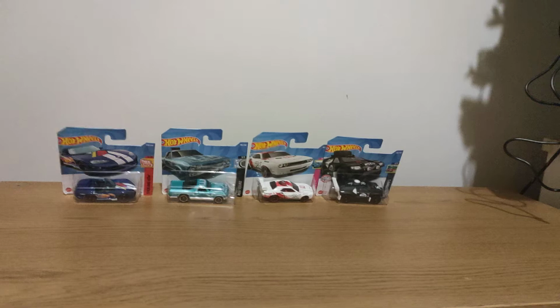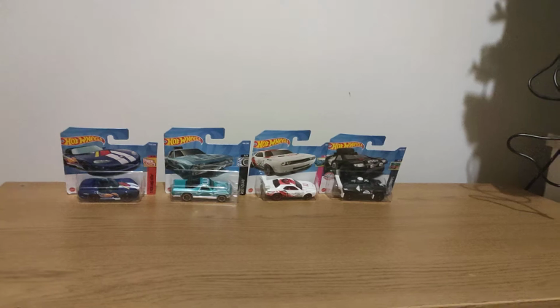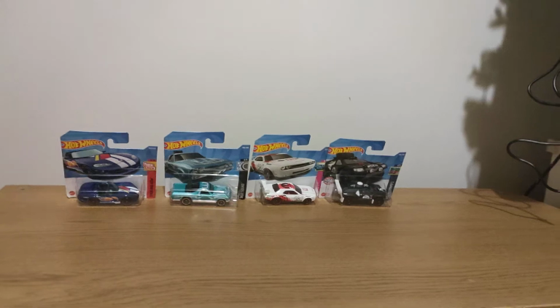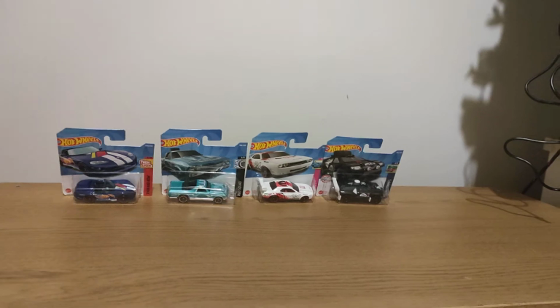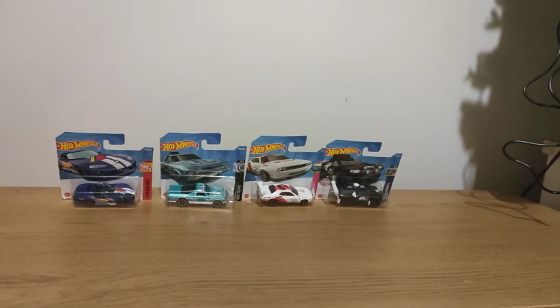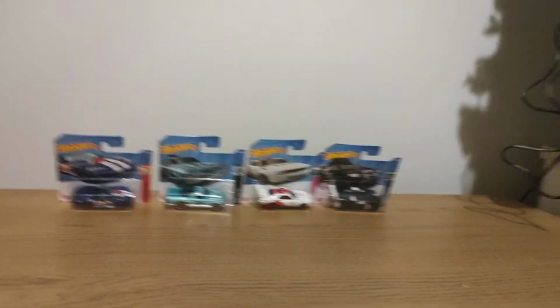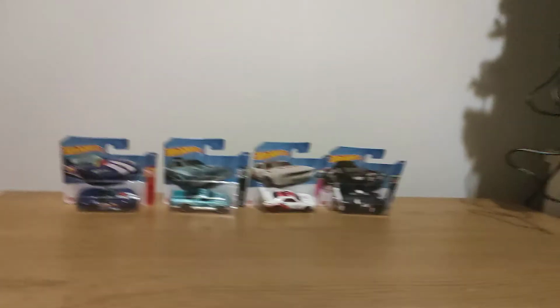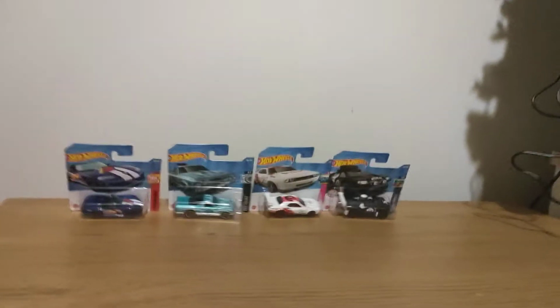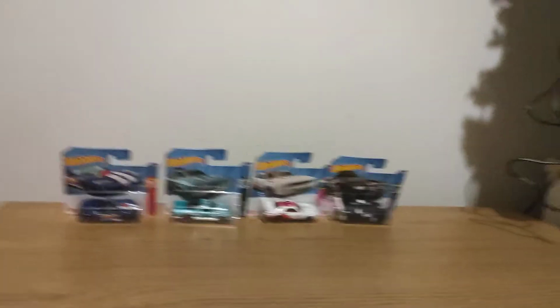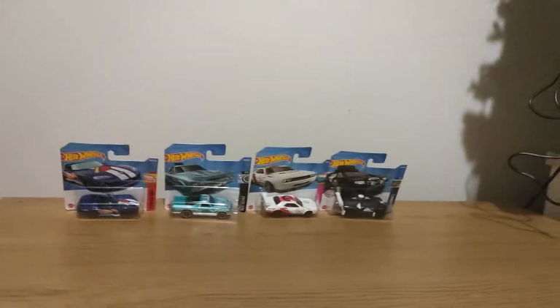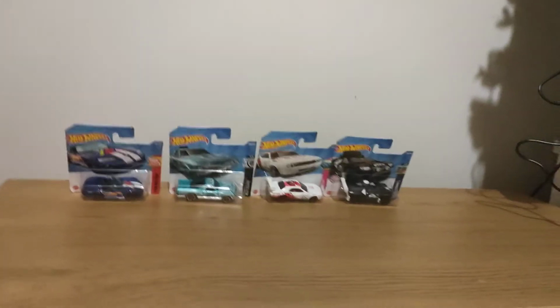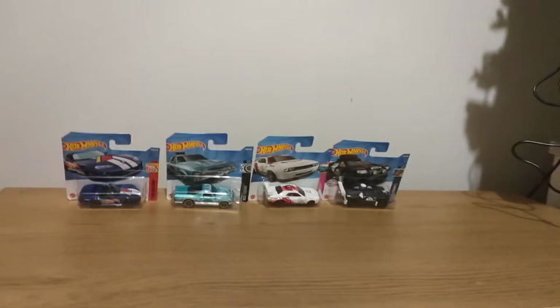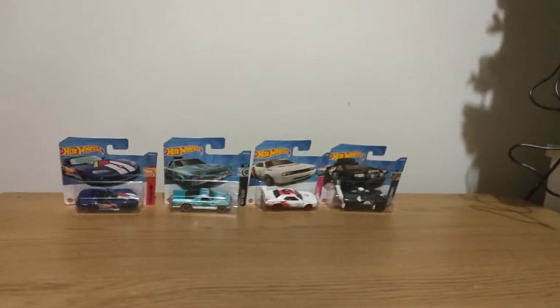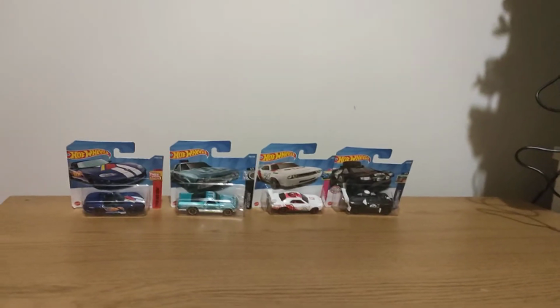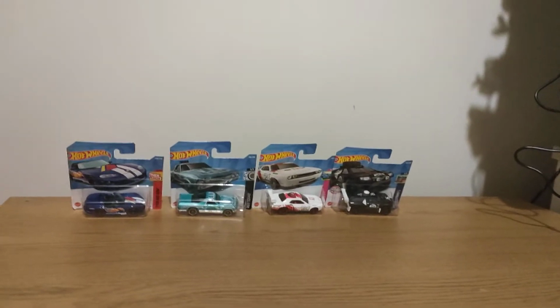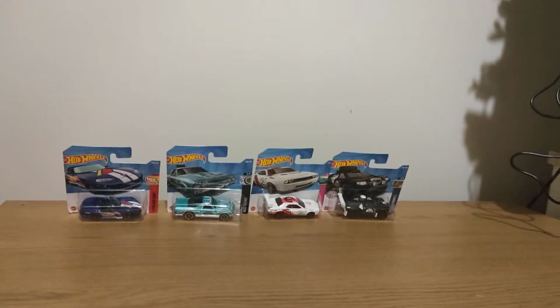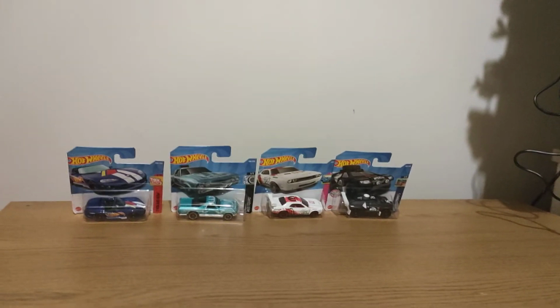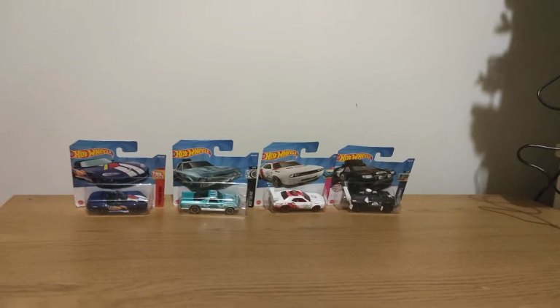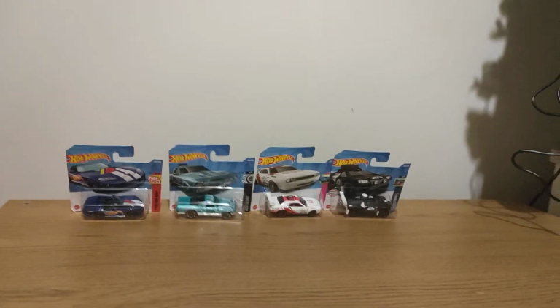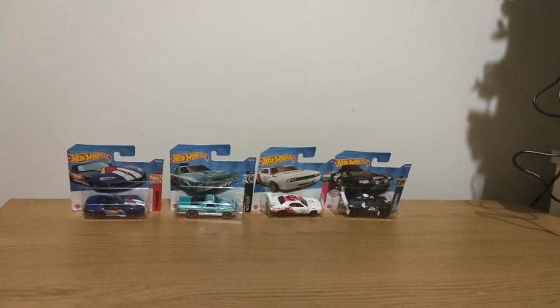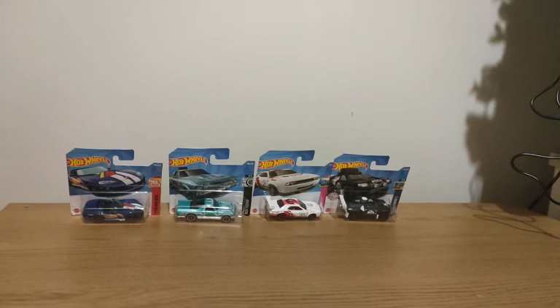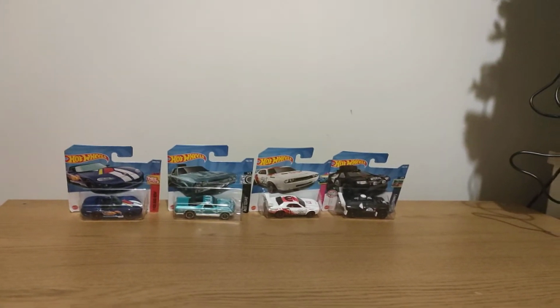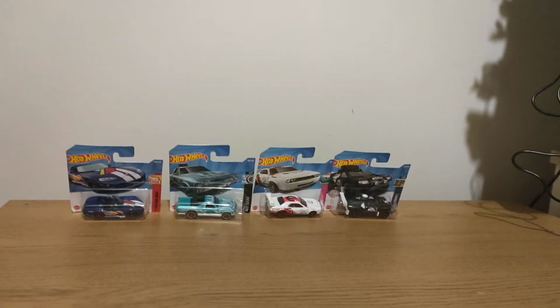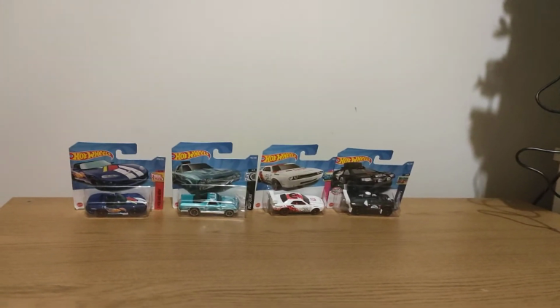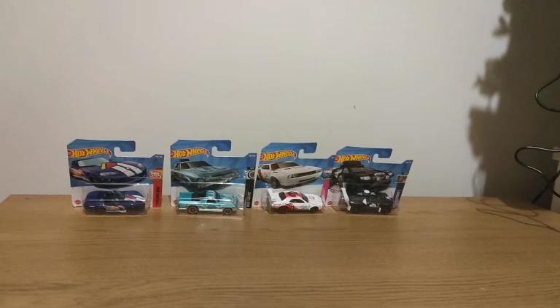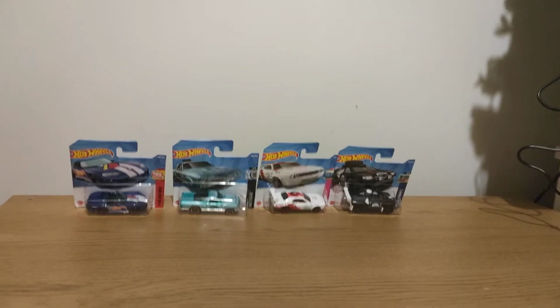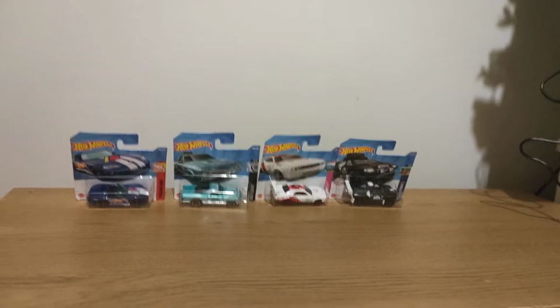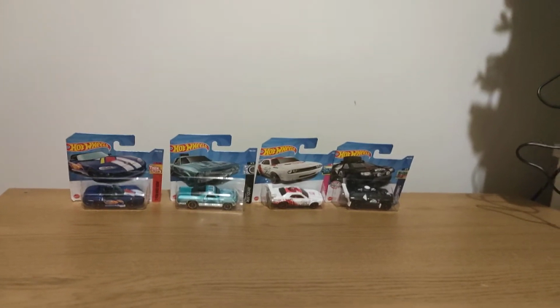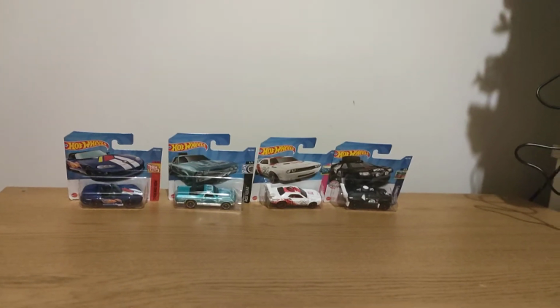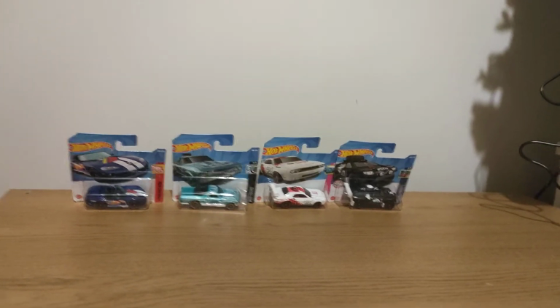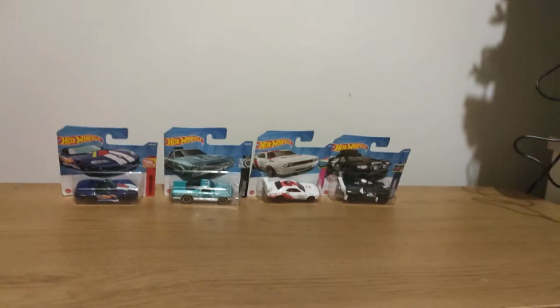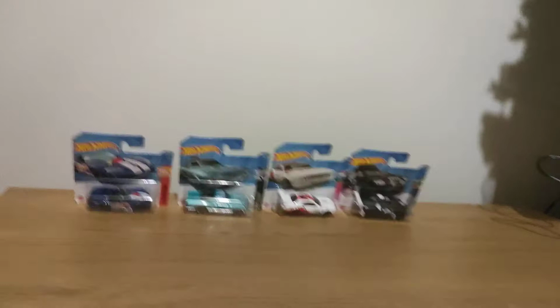Hey guys, this is another Hot Wheels video, so let's get into it.